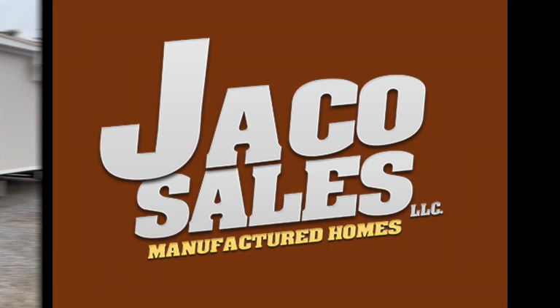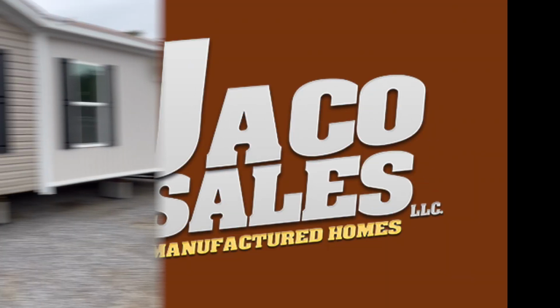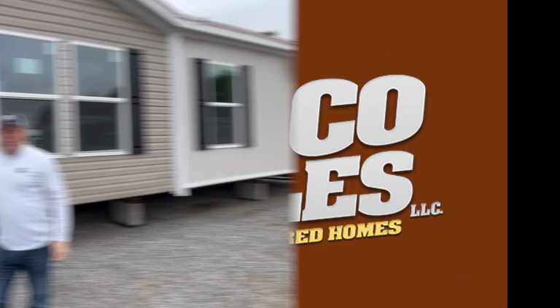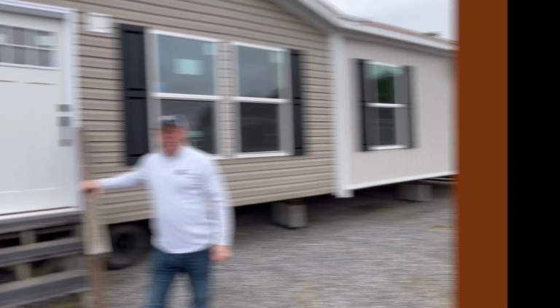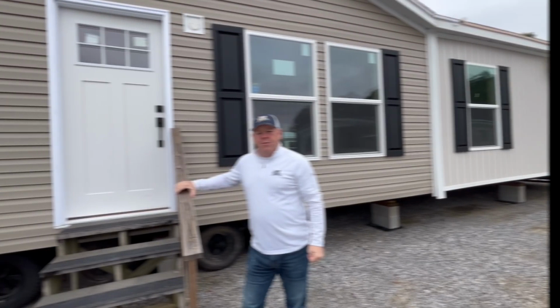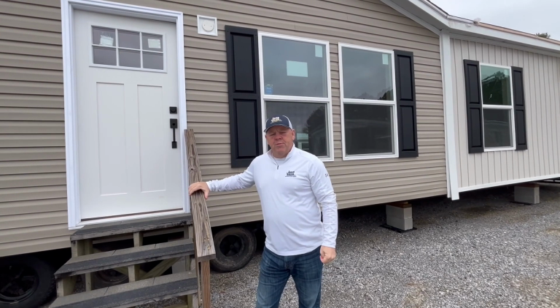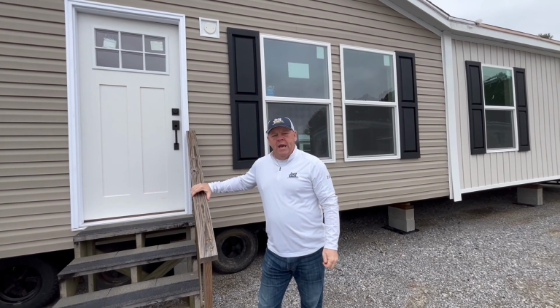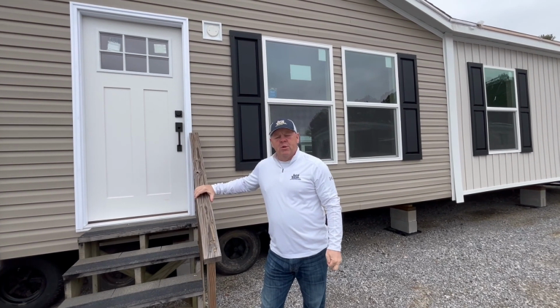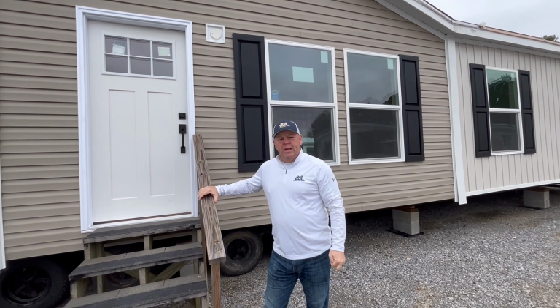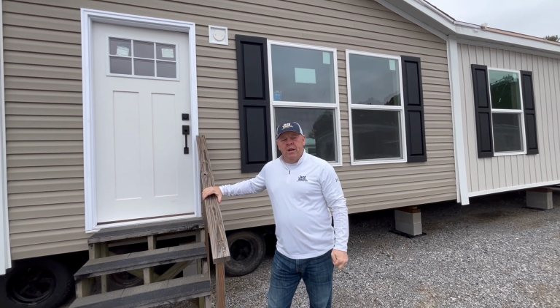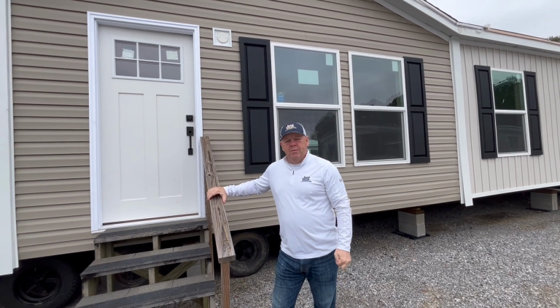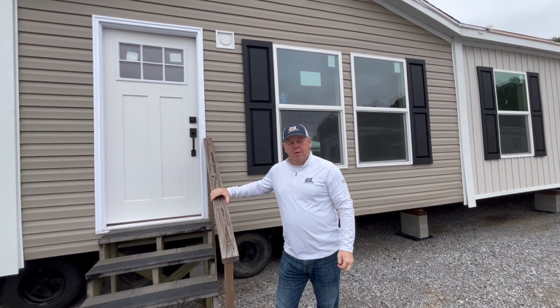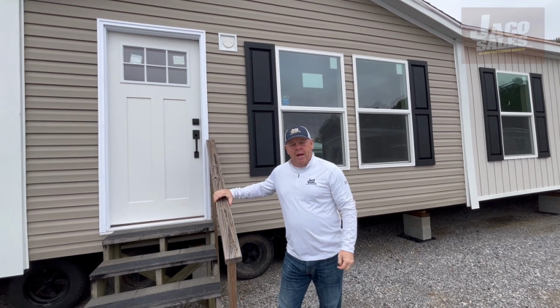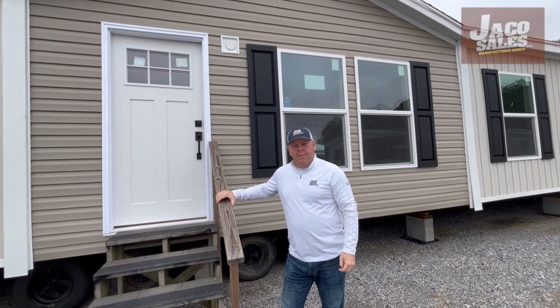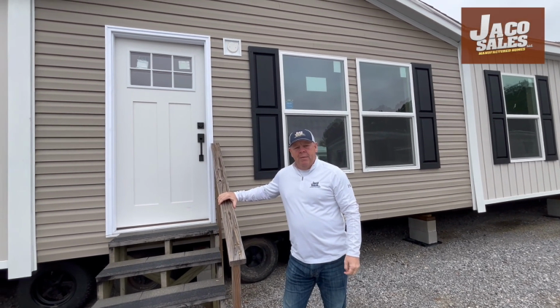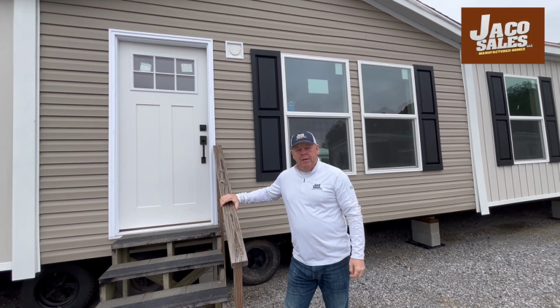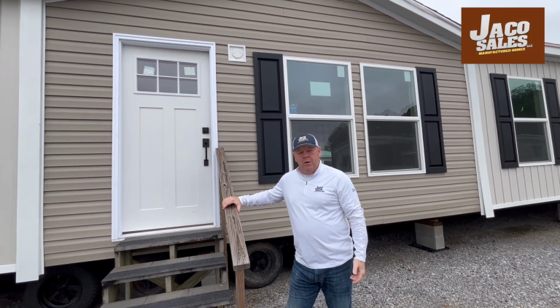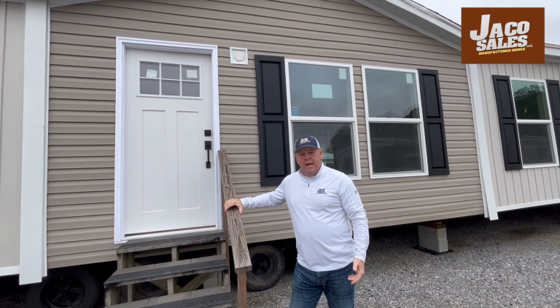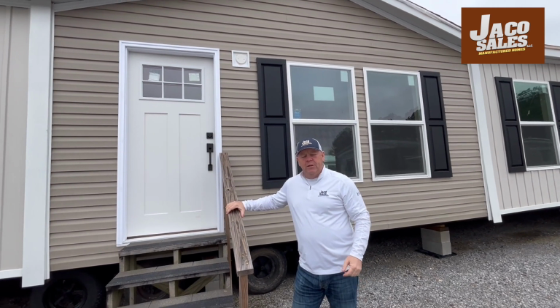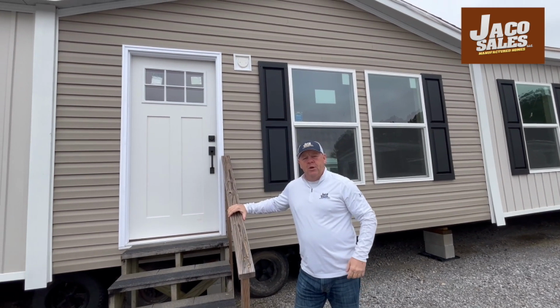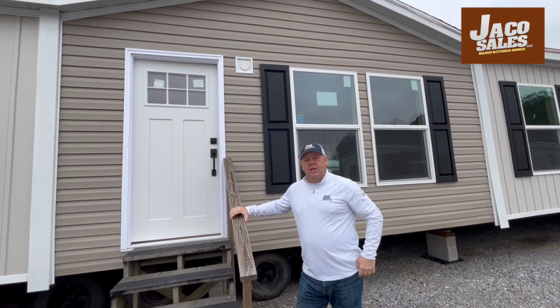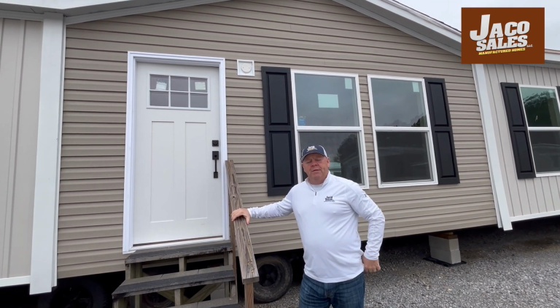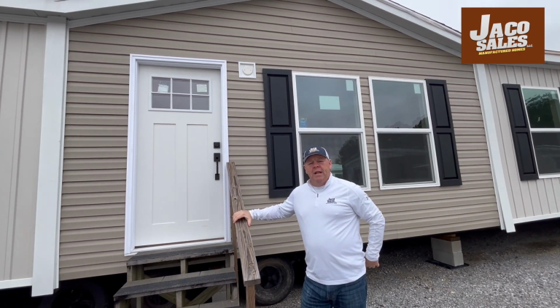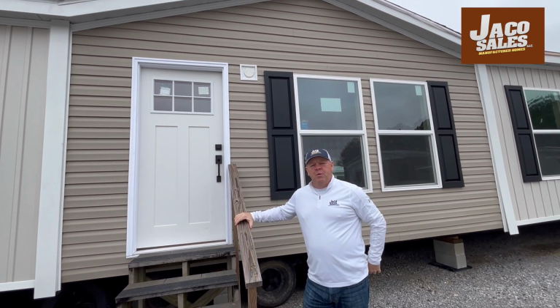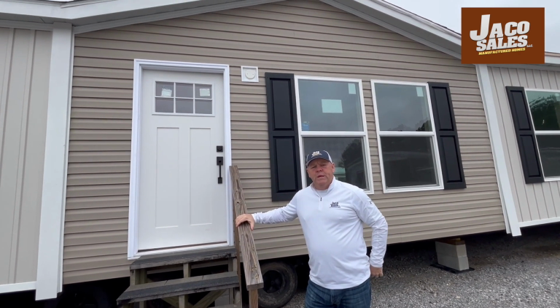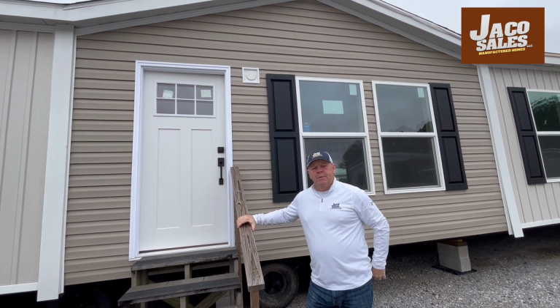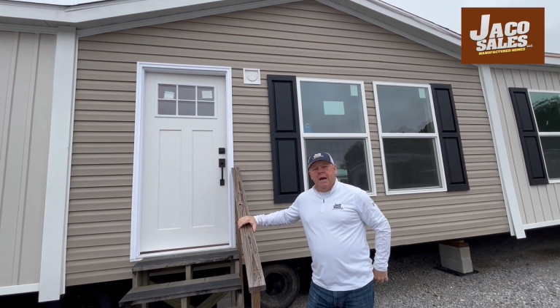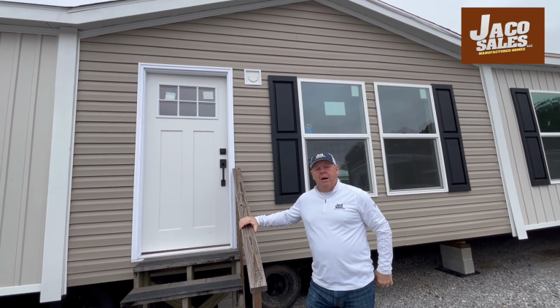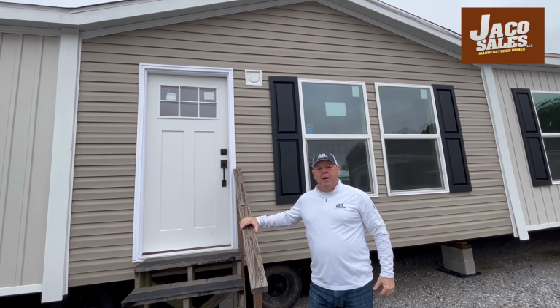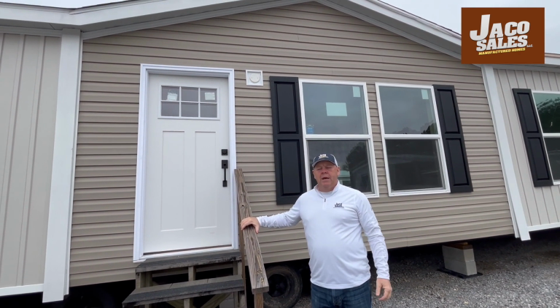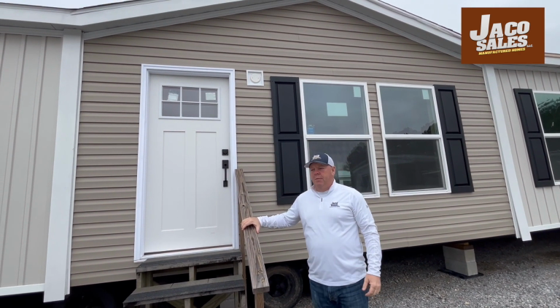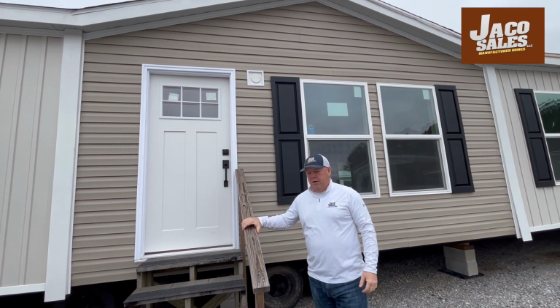Bruce, coming to you from Jayco Sales in Montgomery, Alabama, located at 3711 Wetumpka Highway, Montgomery.